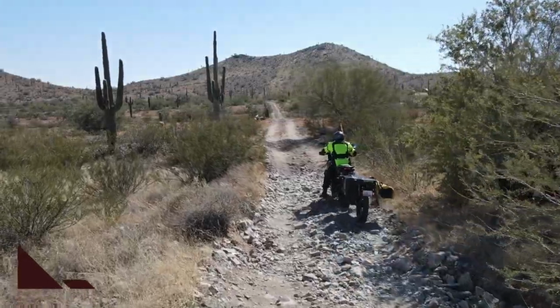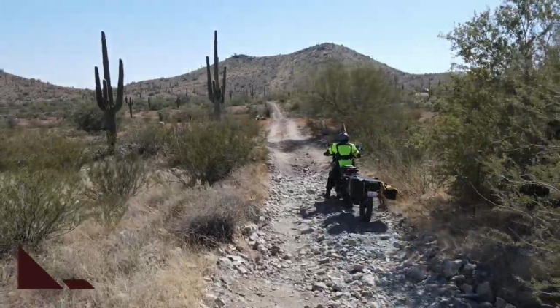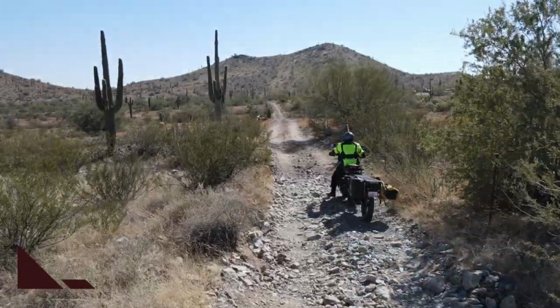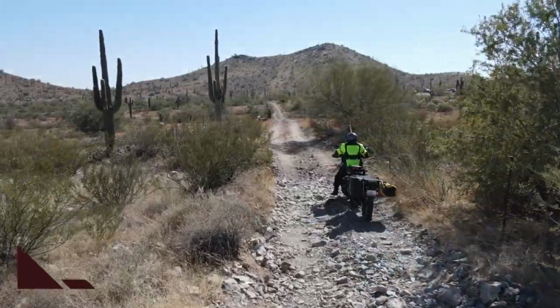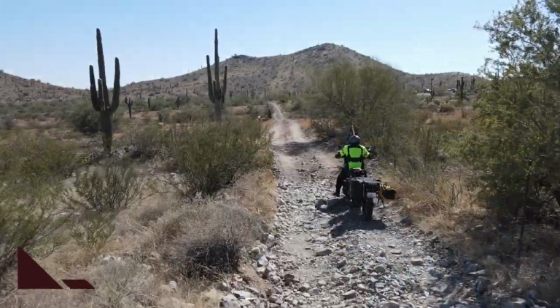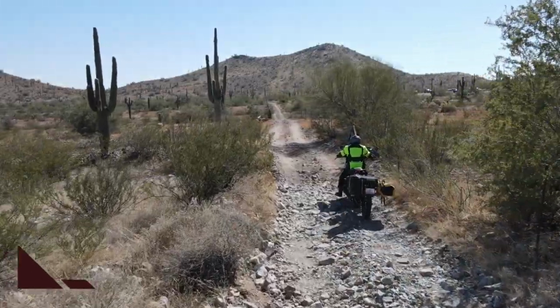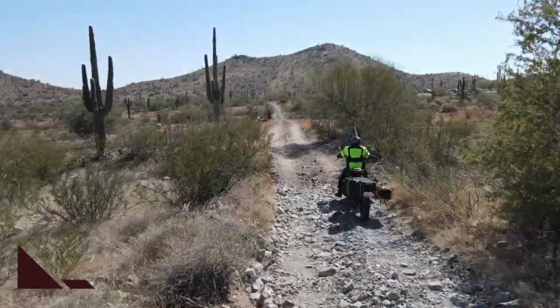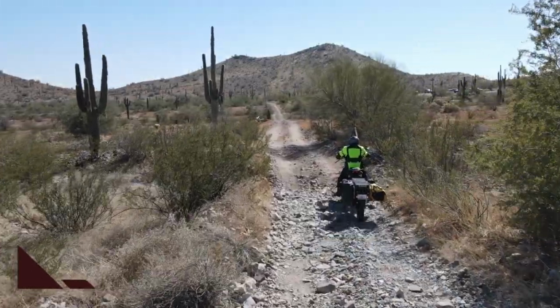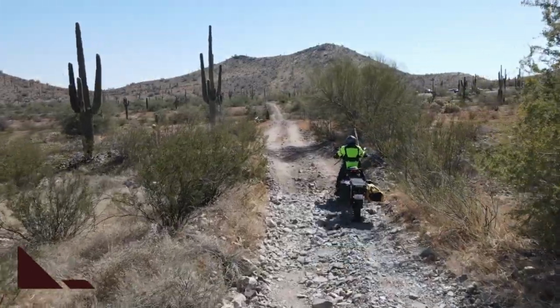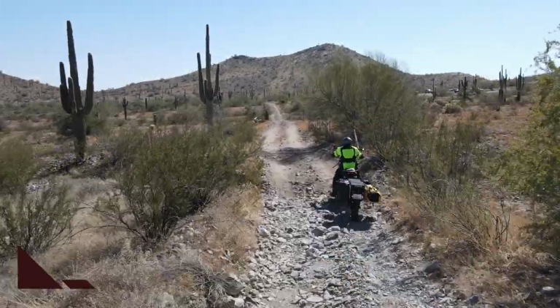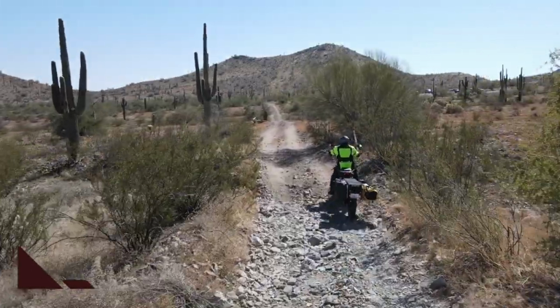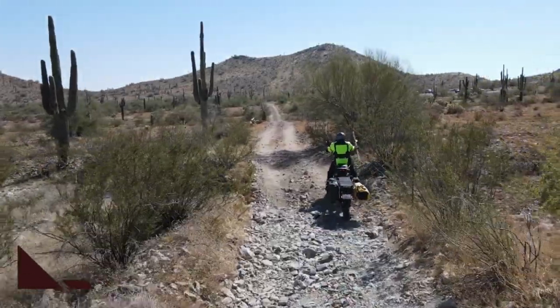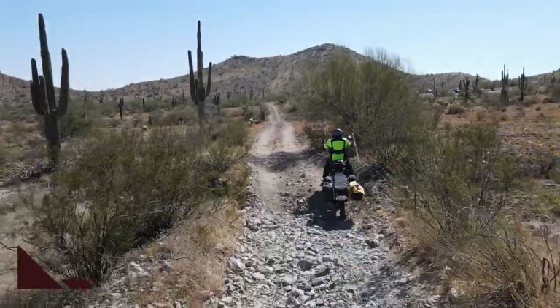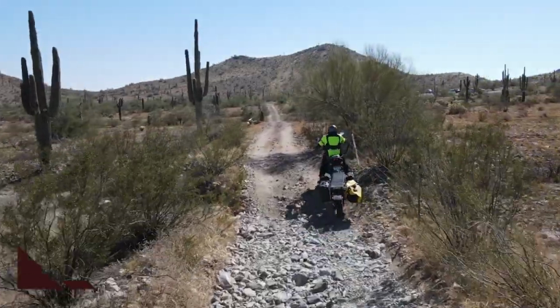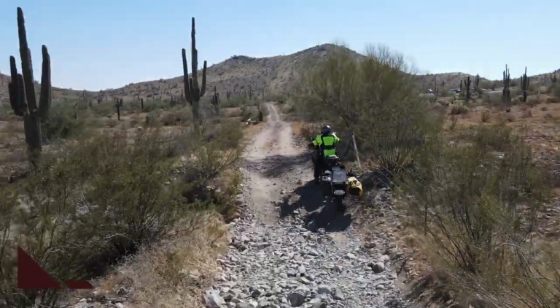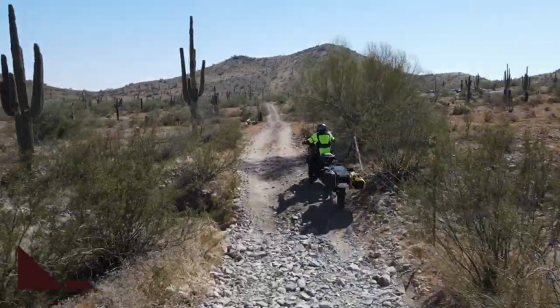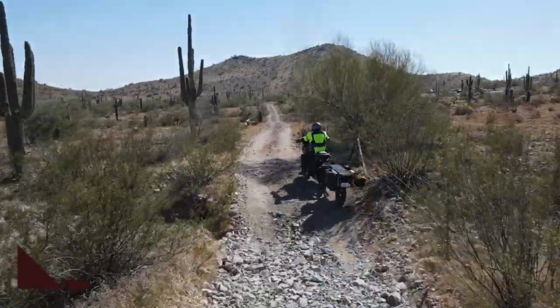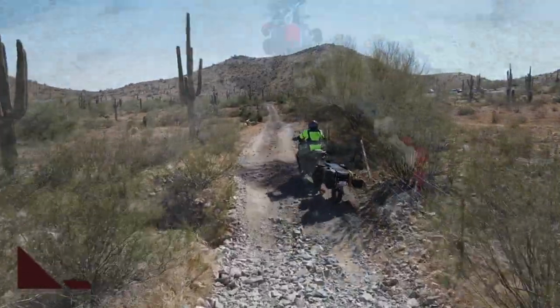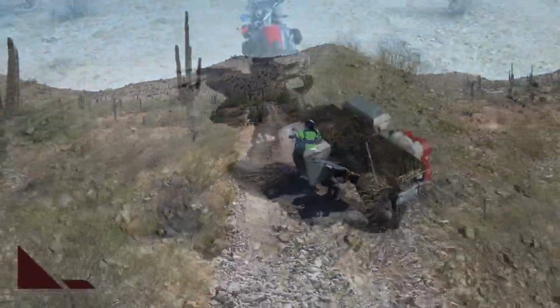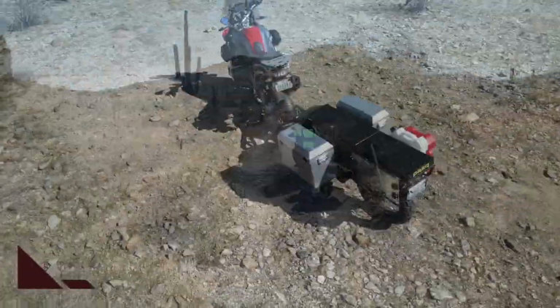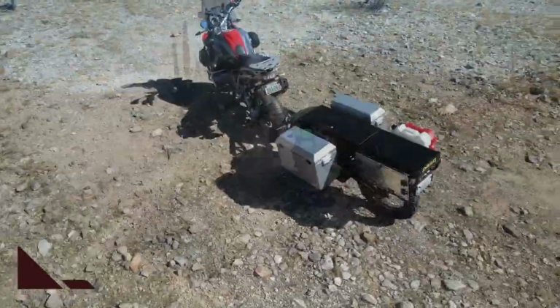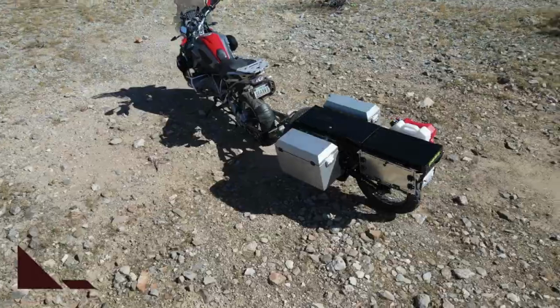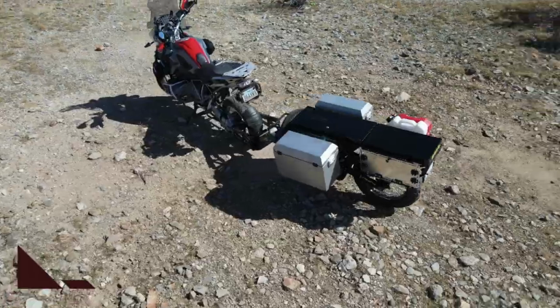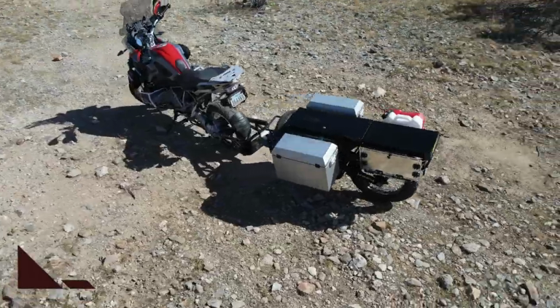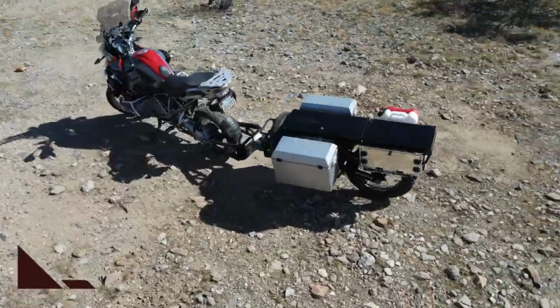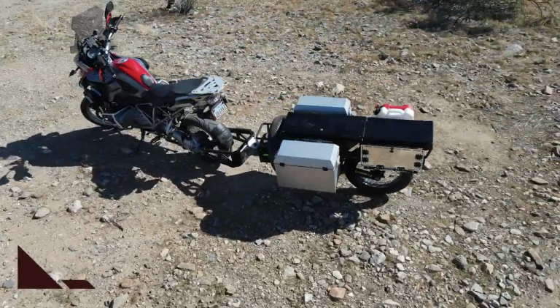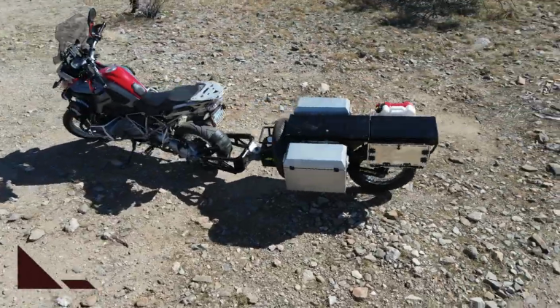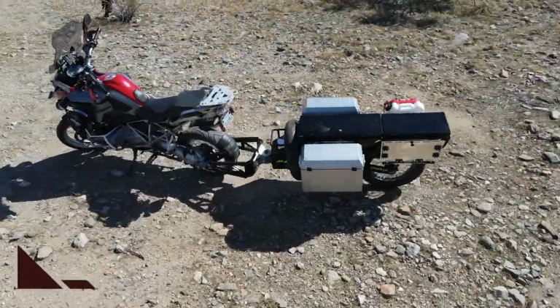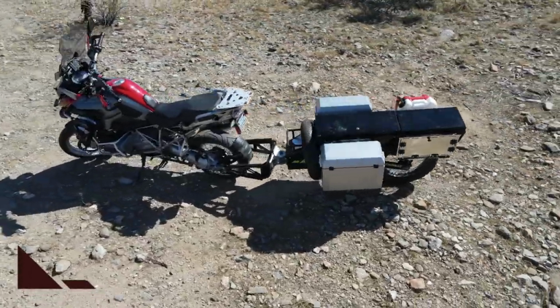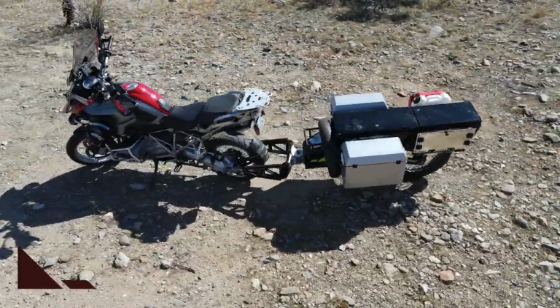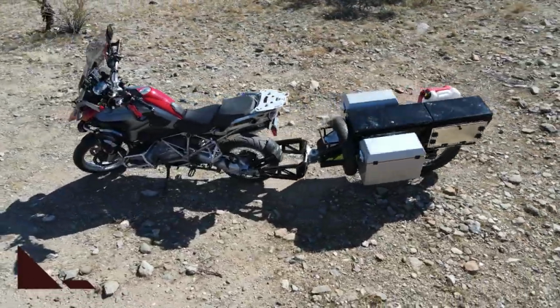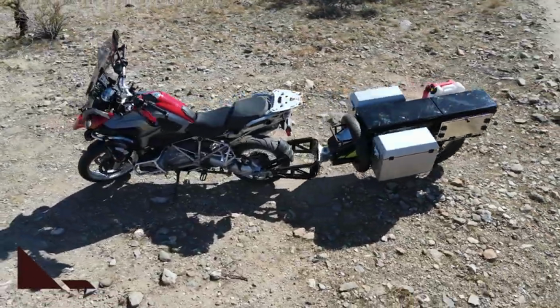An amazing 7 inches of suspension travel using an air shock with adjustable preload and rebound.